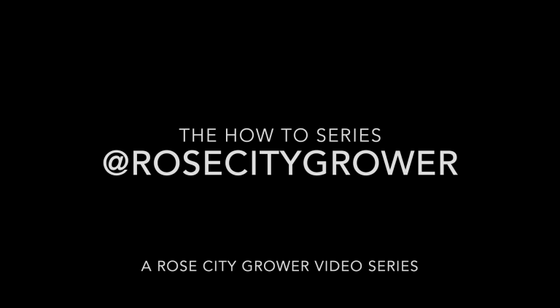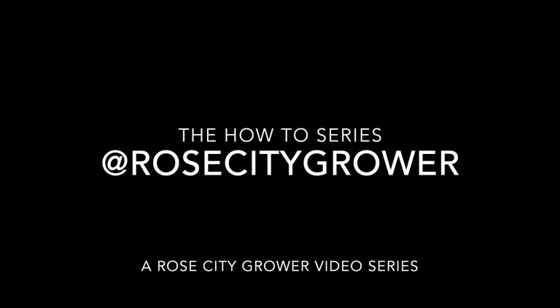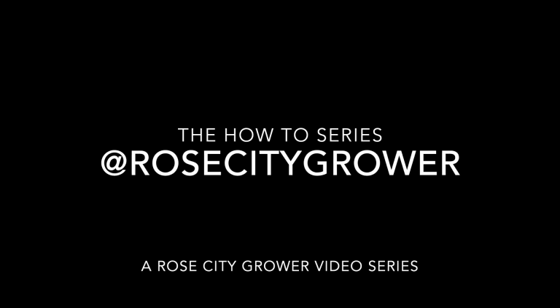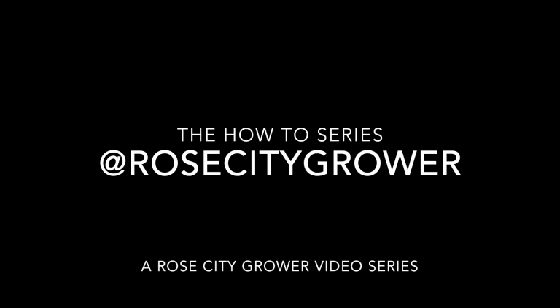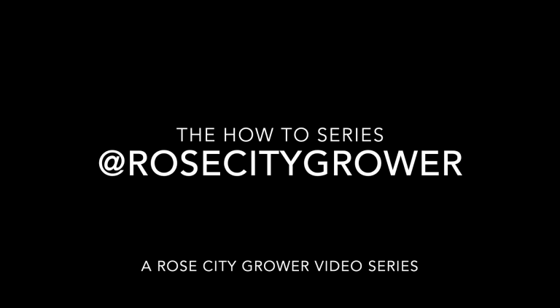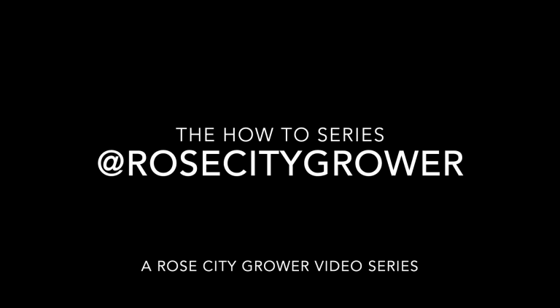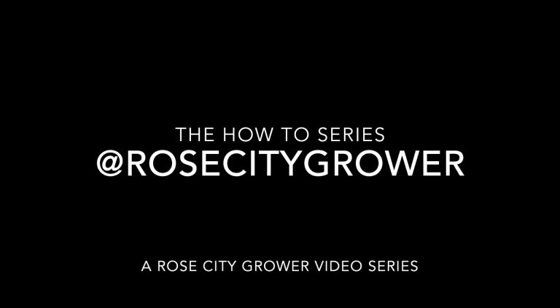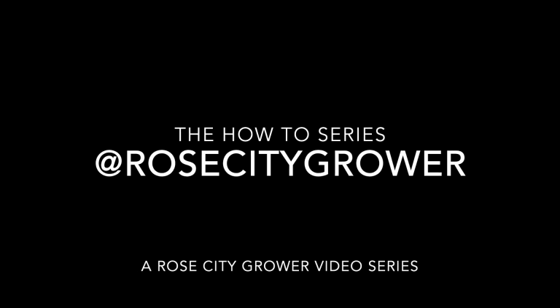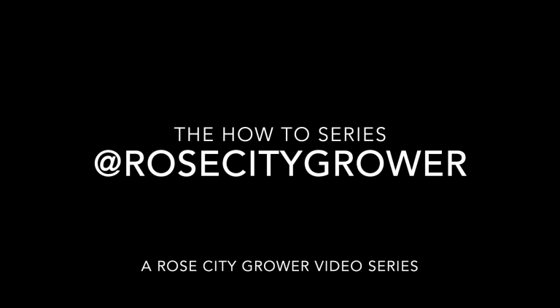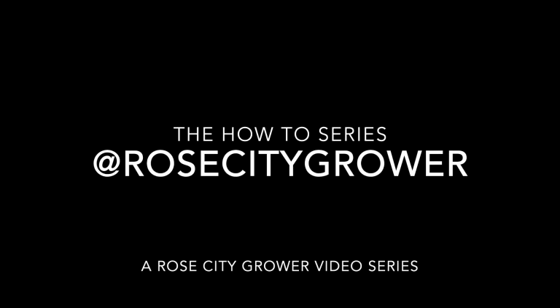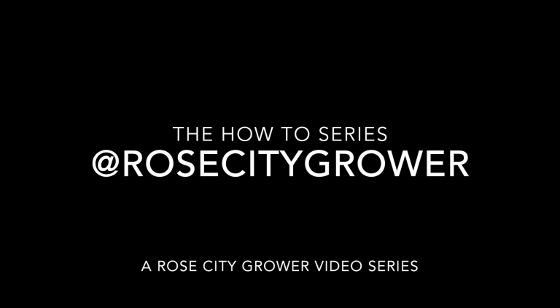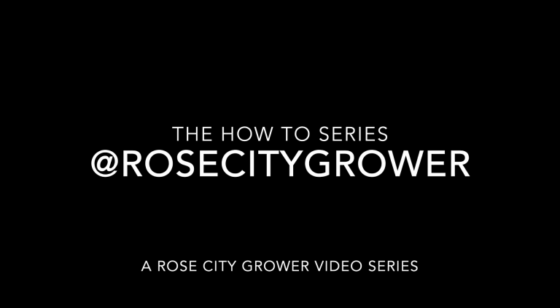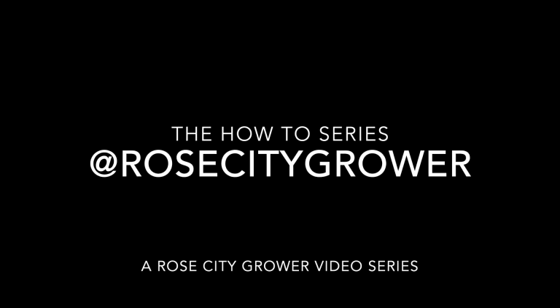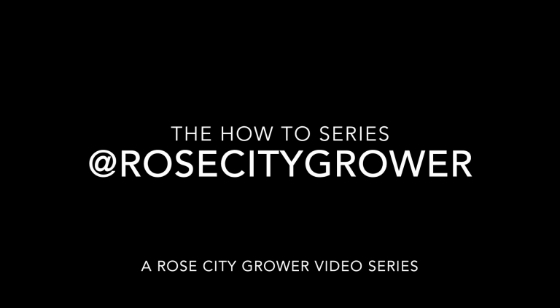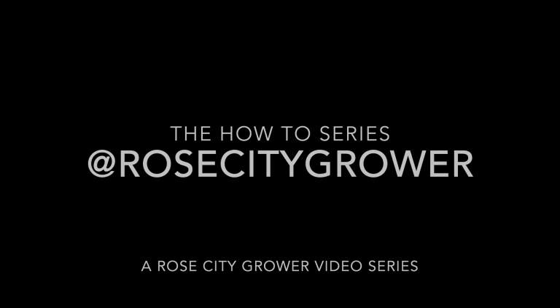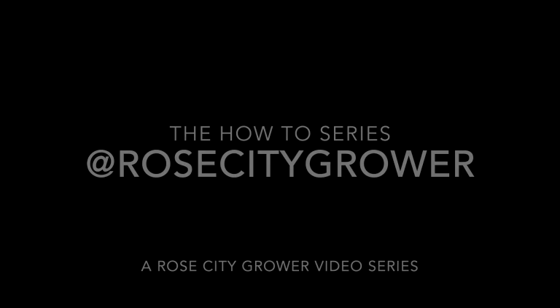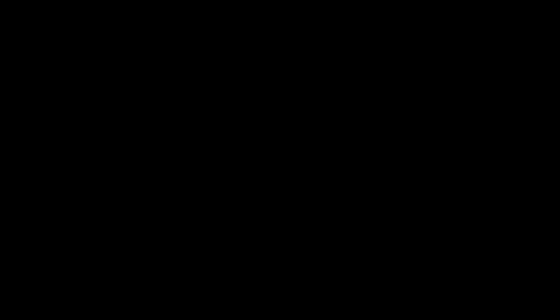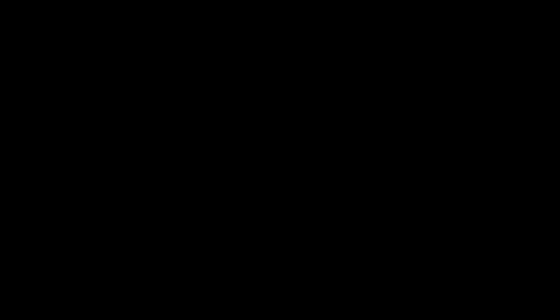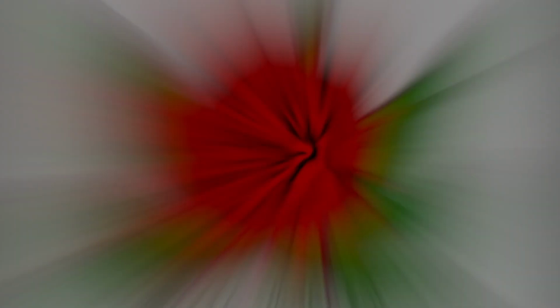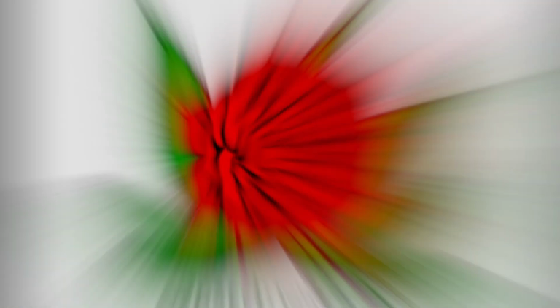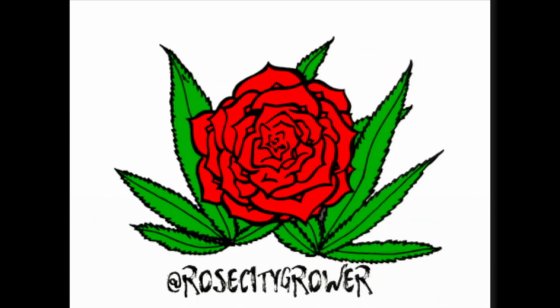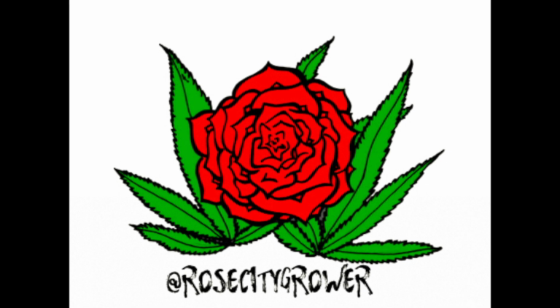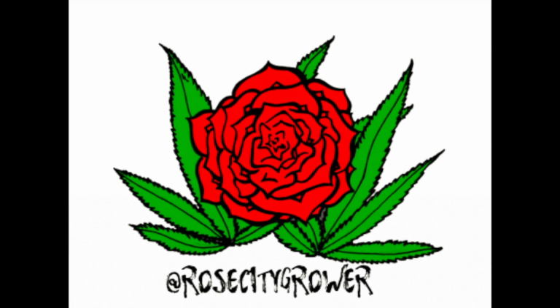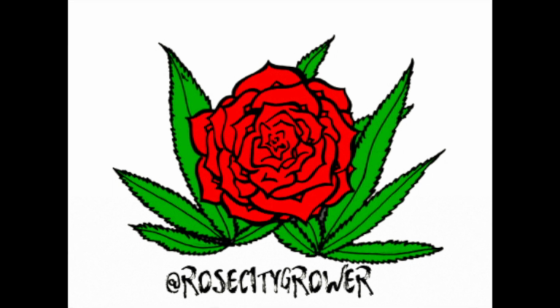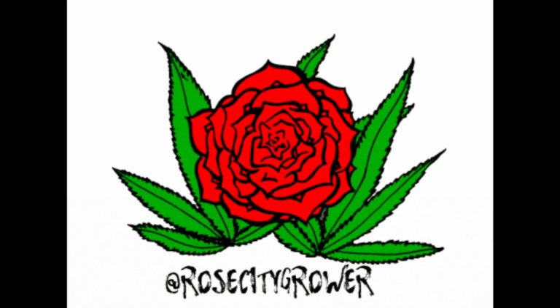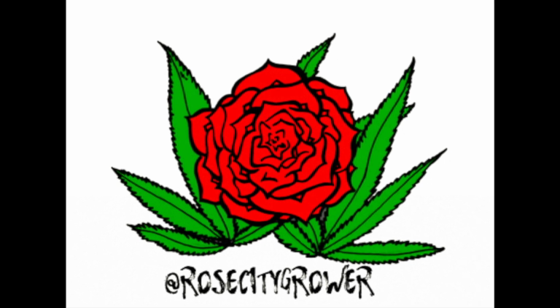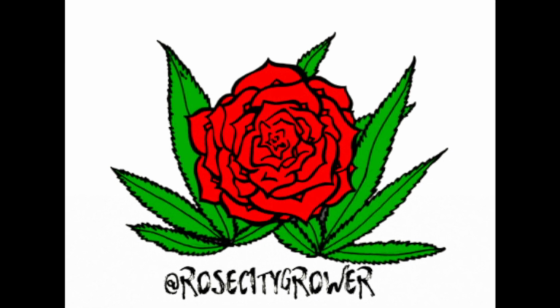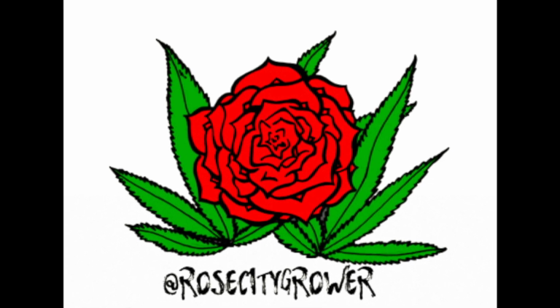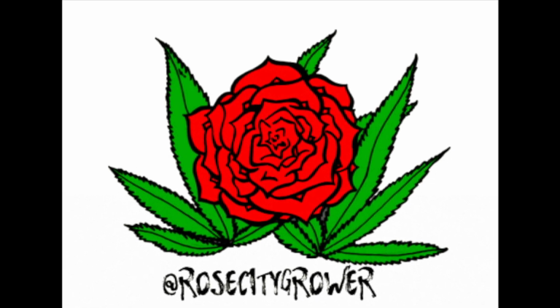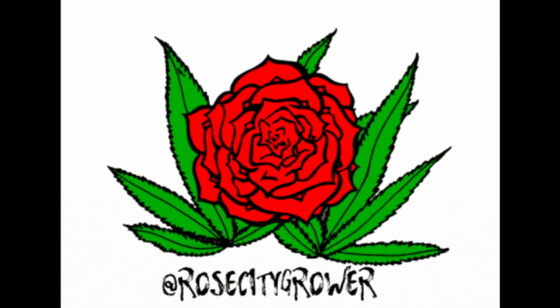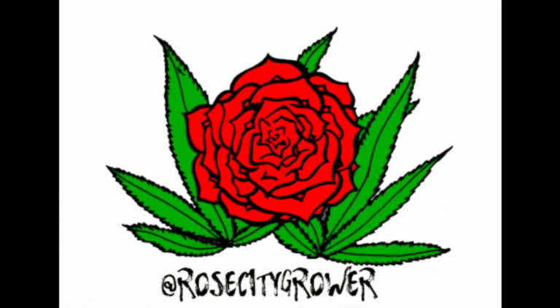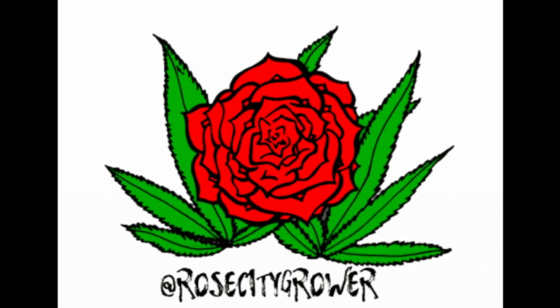Welcome to the How To Series. I'm Rose City Grower. I post content every Sunday, so don't forget to comment, like, and subscribe.